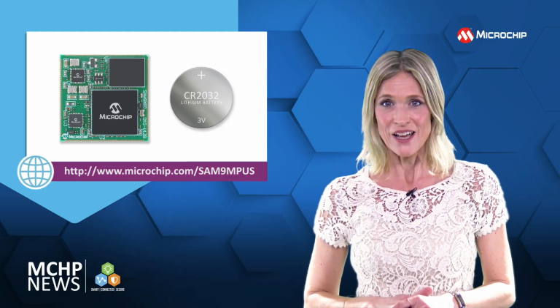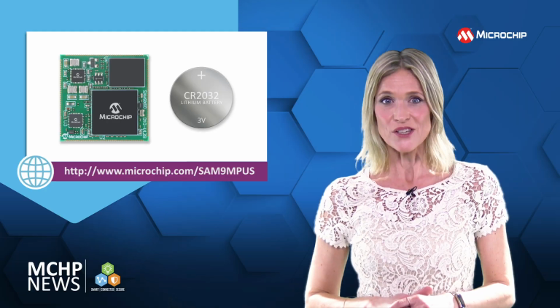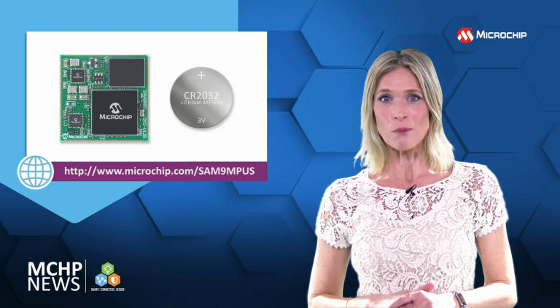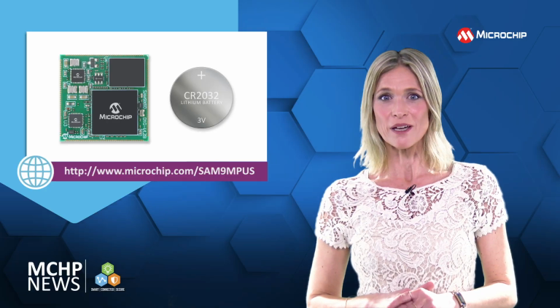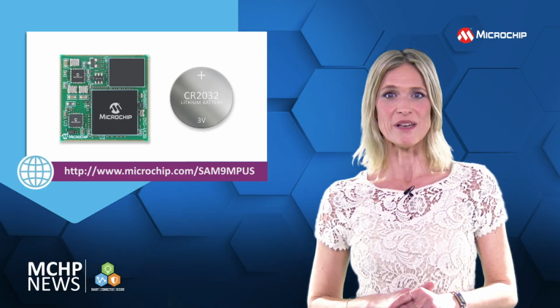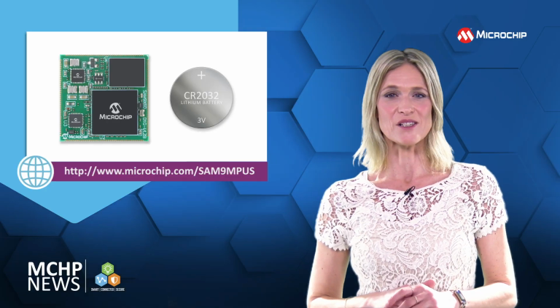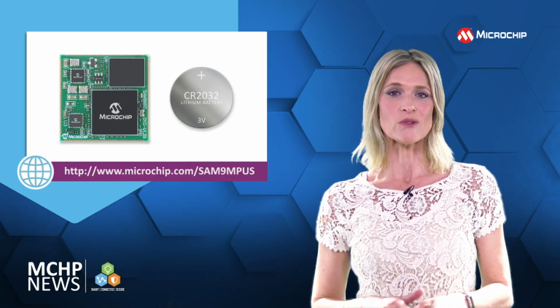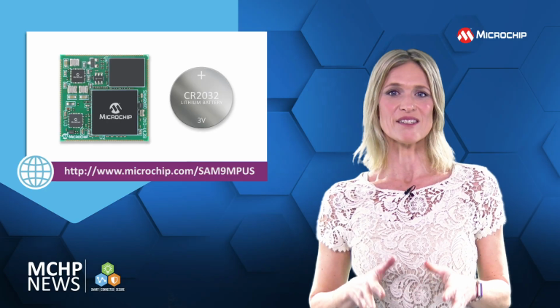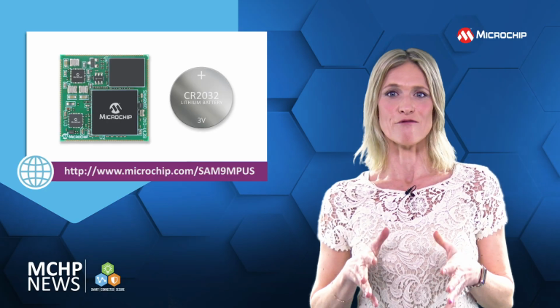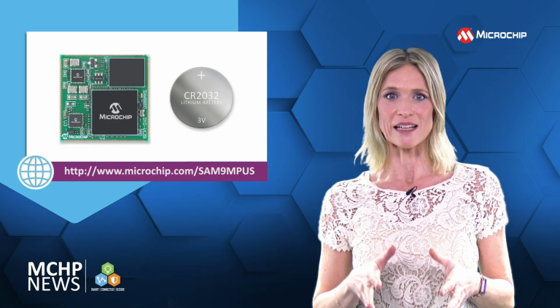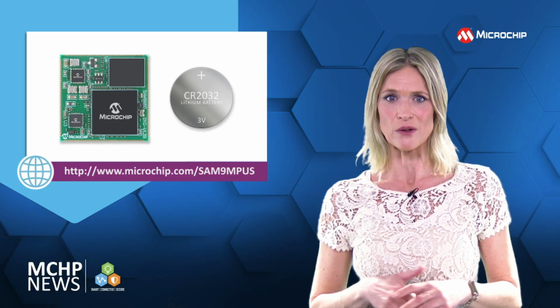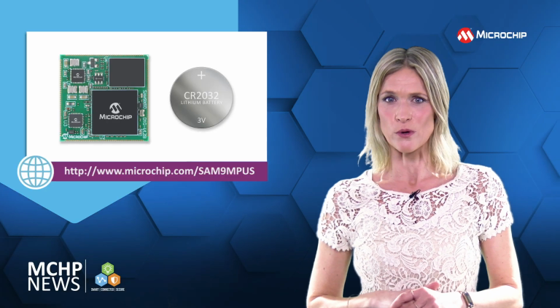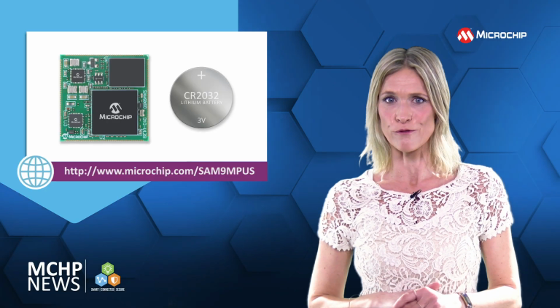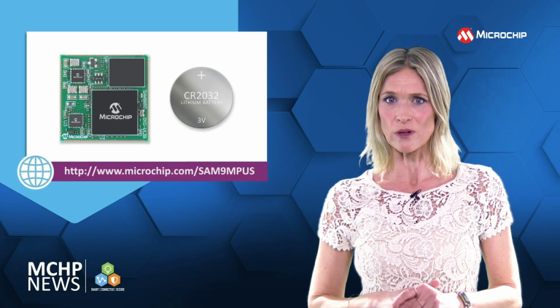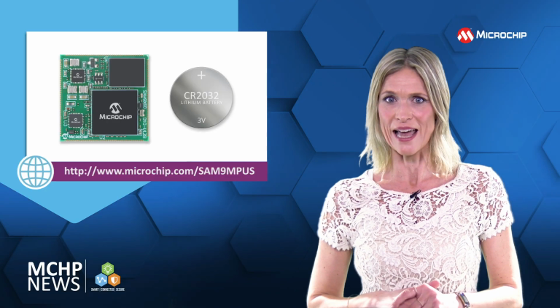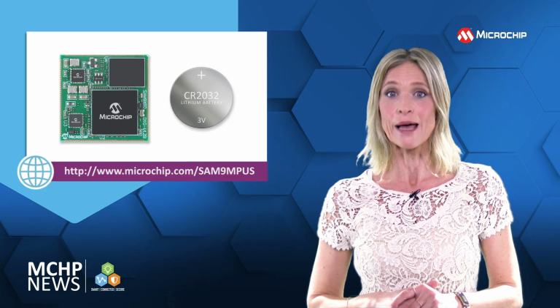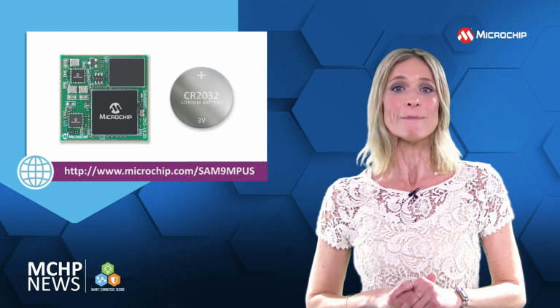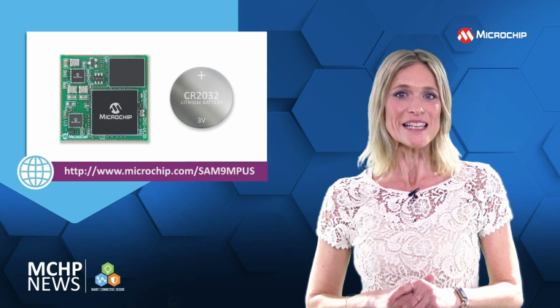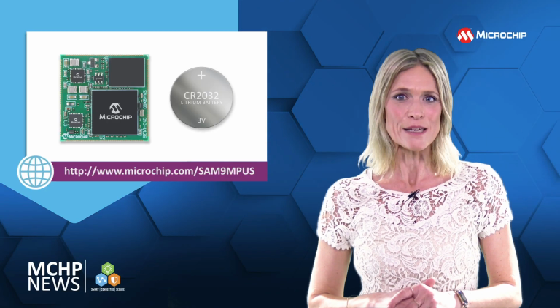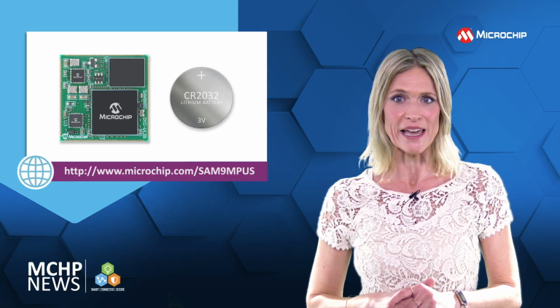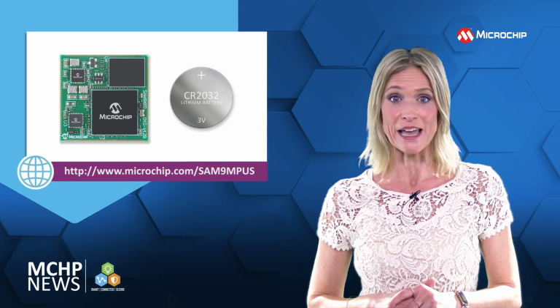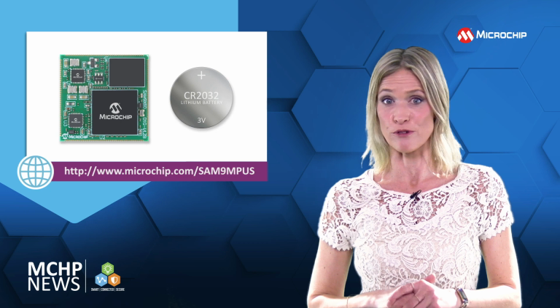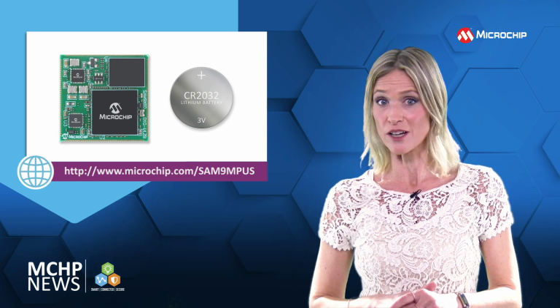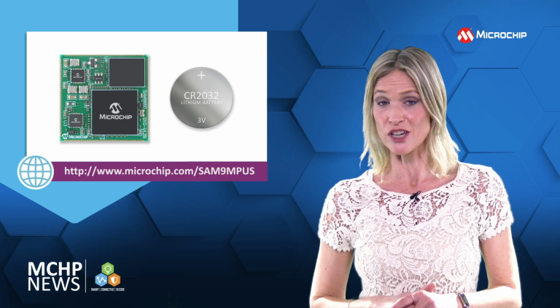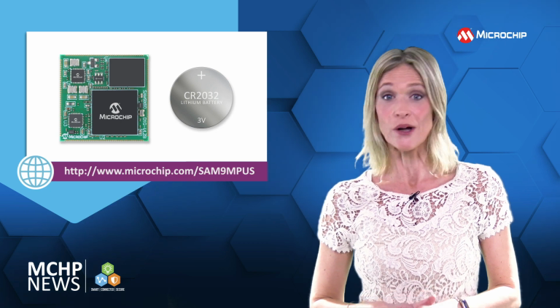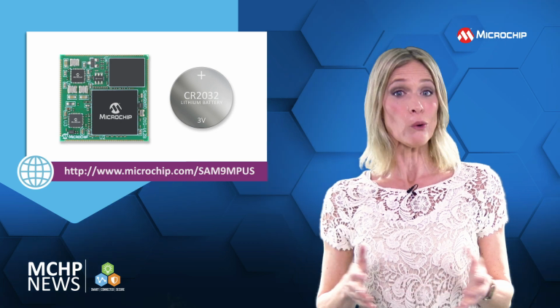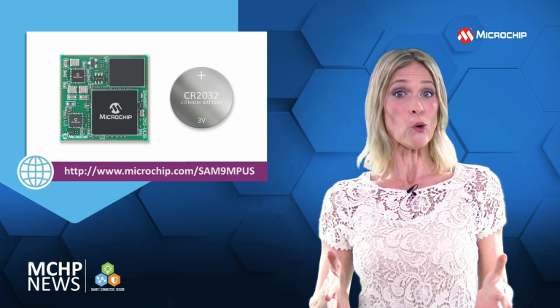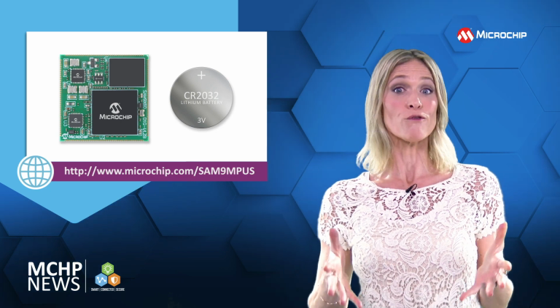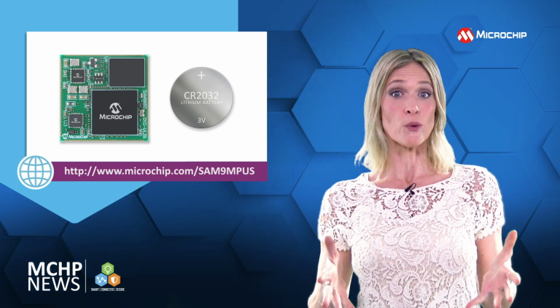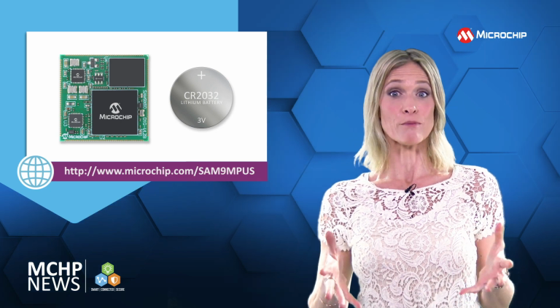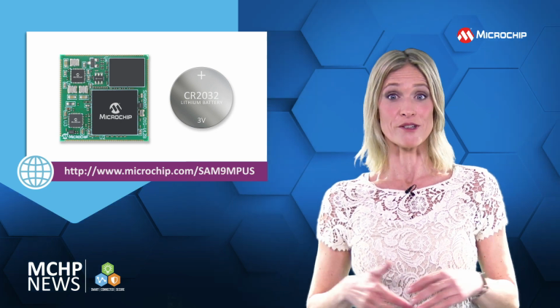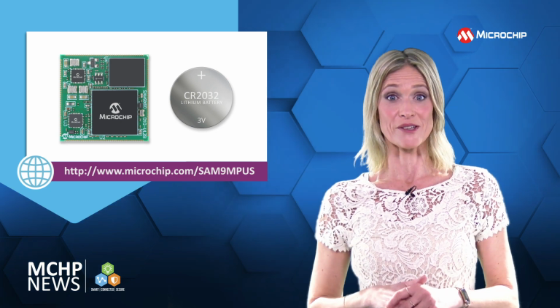The SOM can be soldered directly onto a 4-layer PCB in production or for quick prototyping.